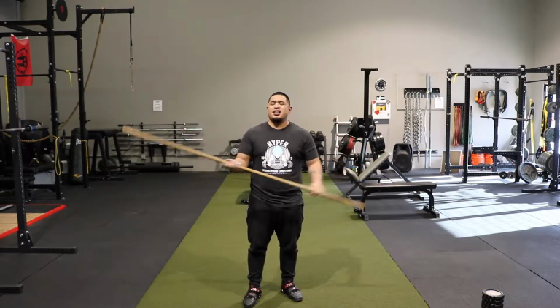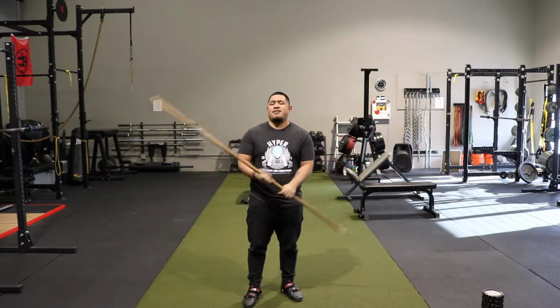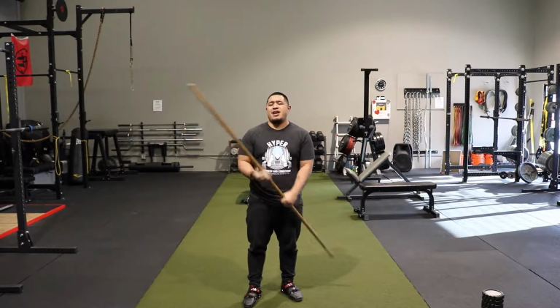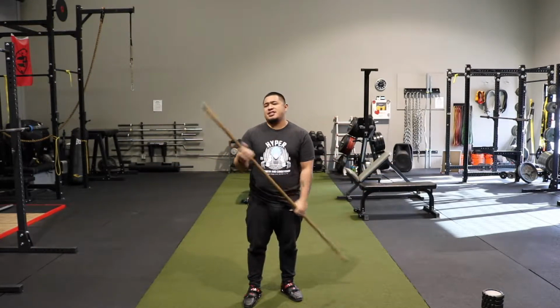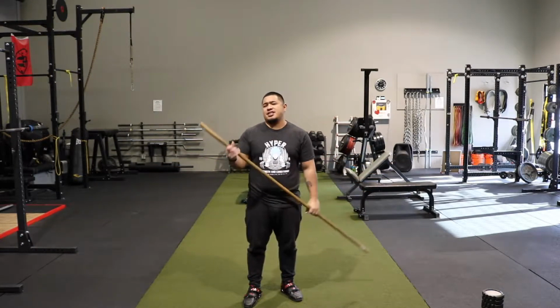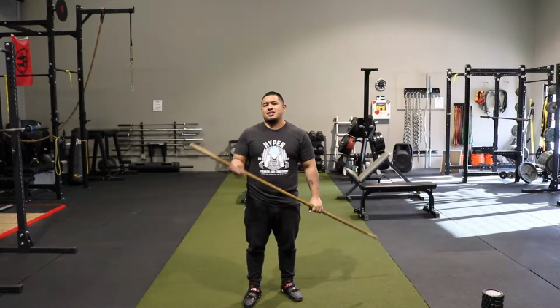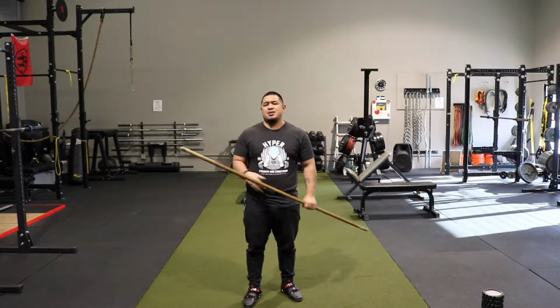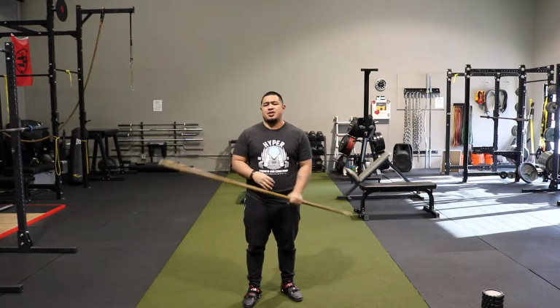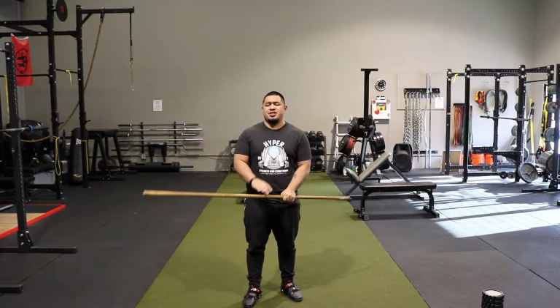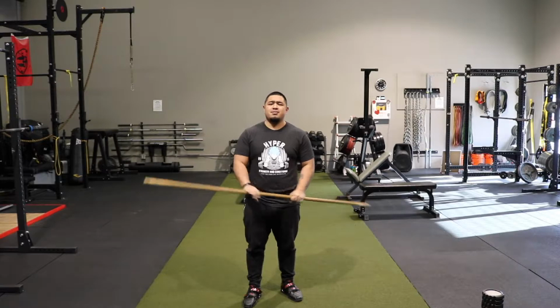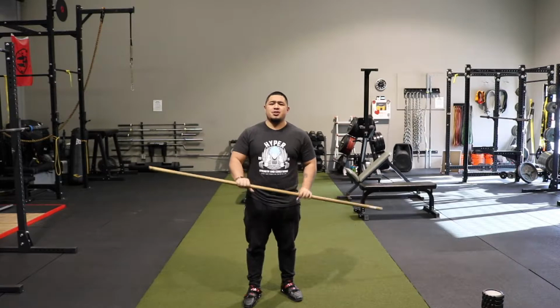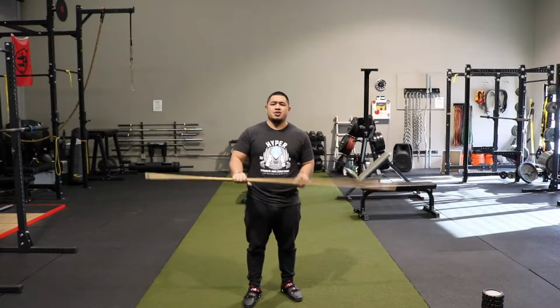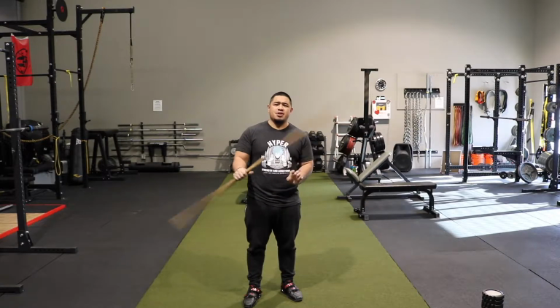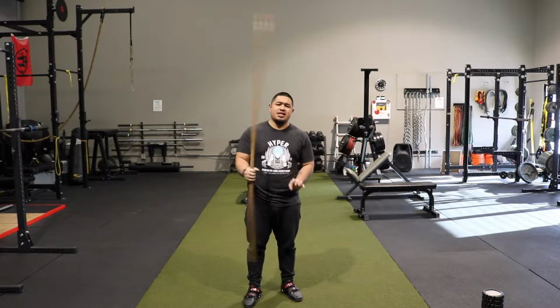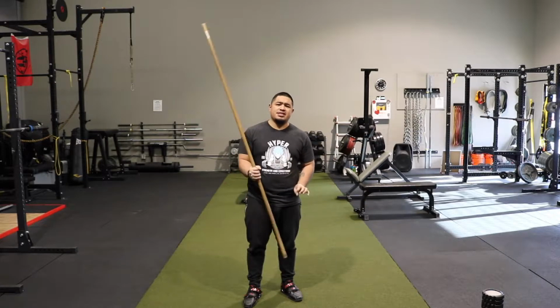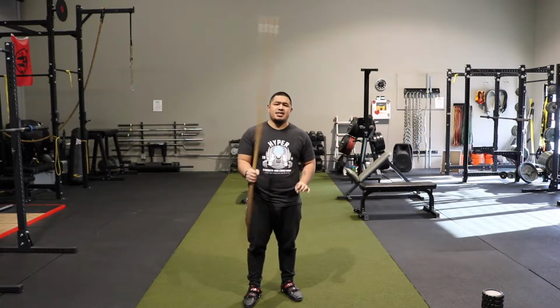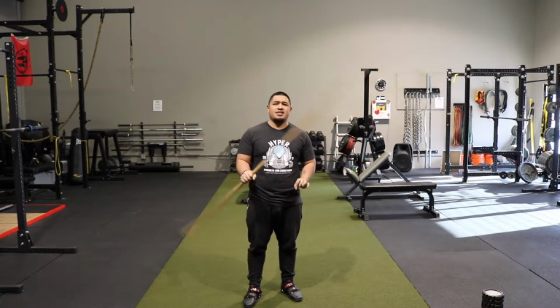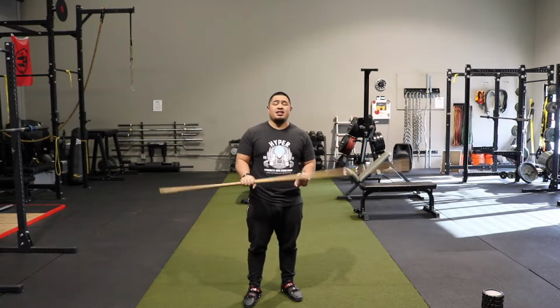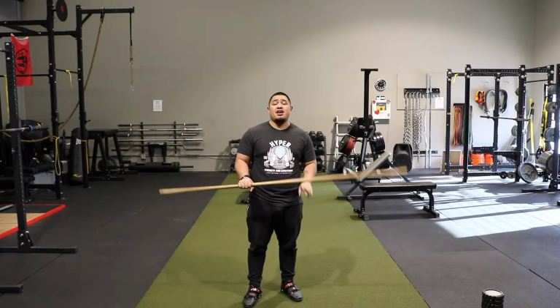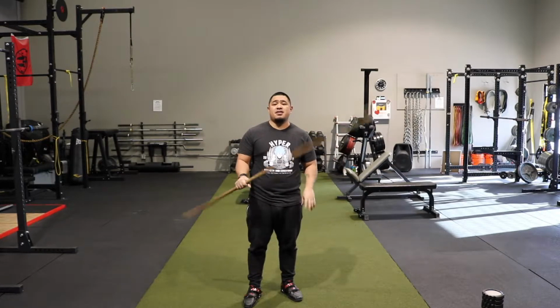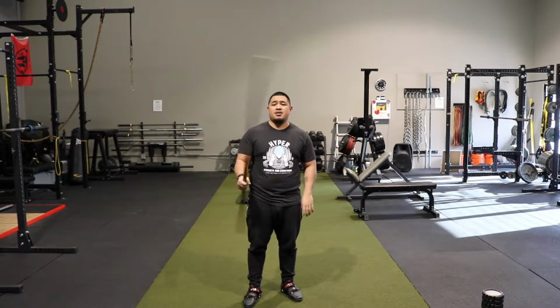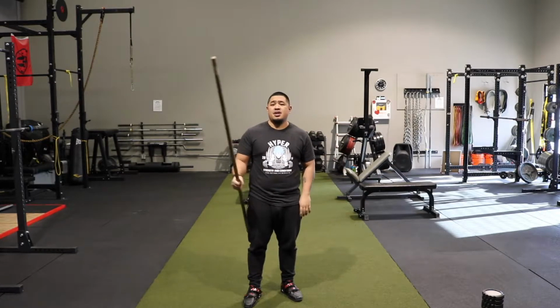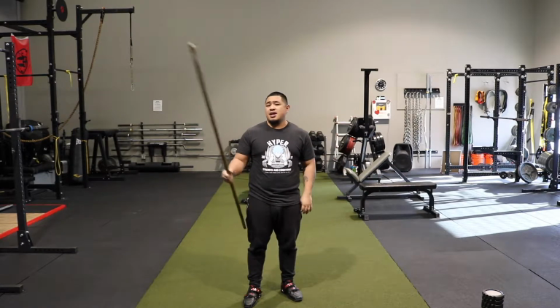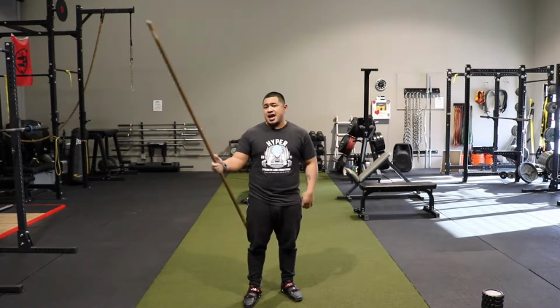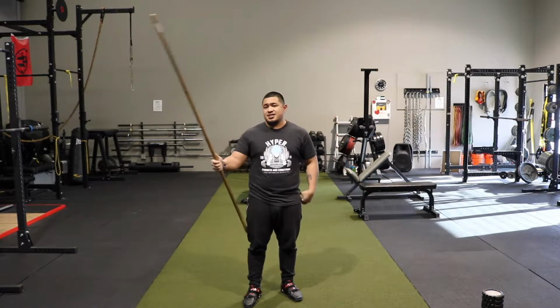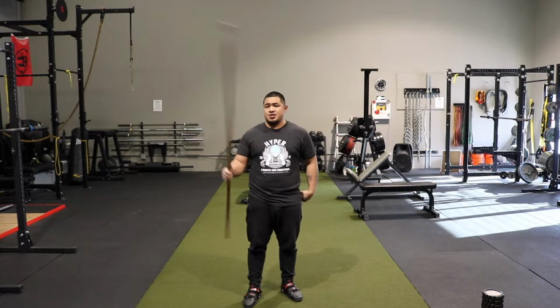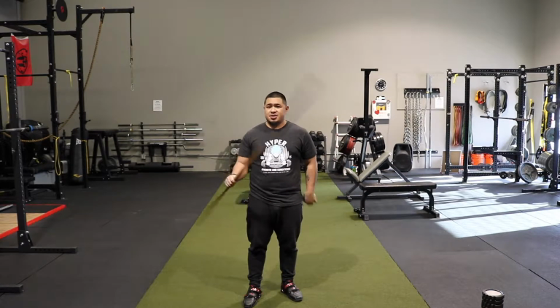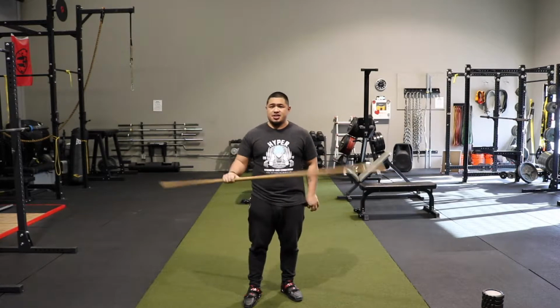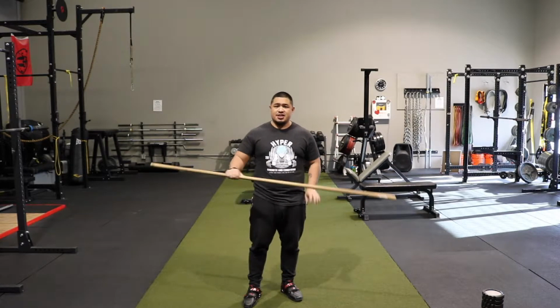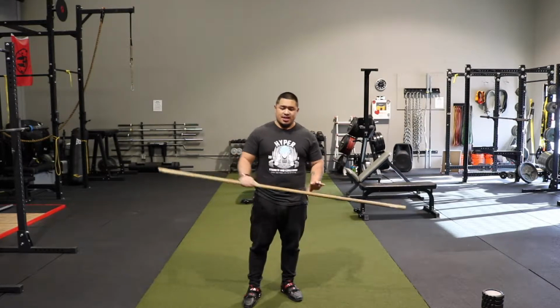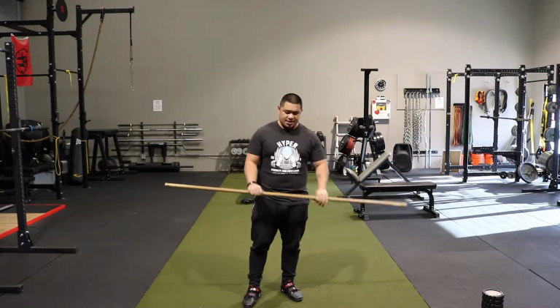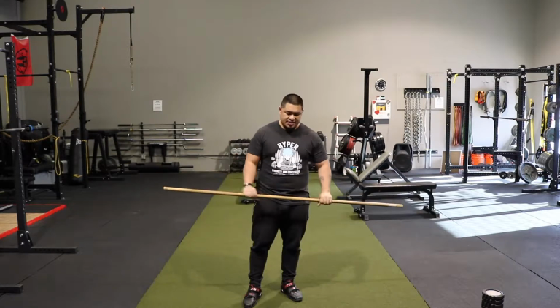Nothing fancy, something pretty simple. So when you take a stick, when you have access to a stick like this.